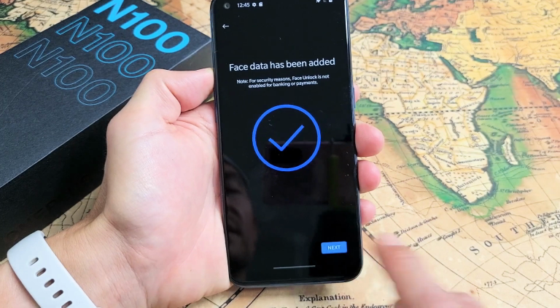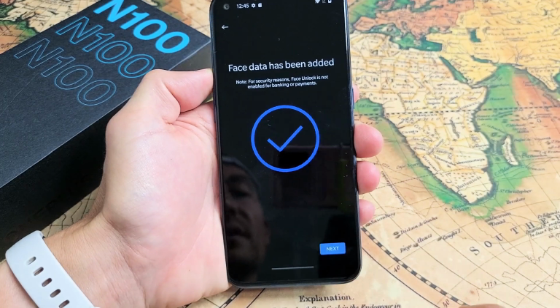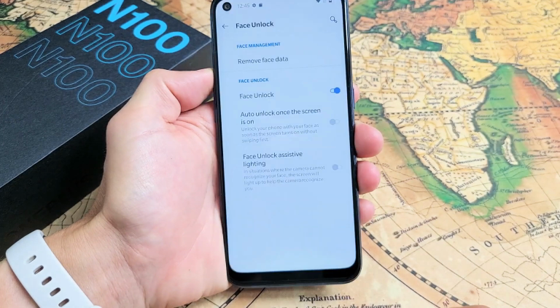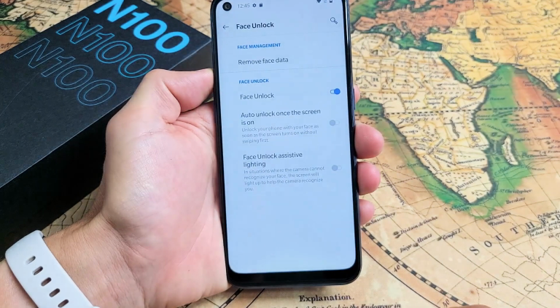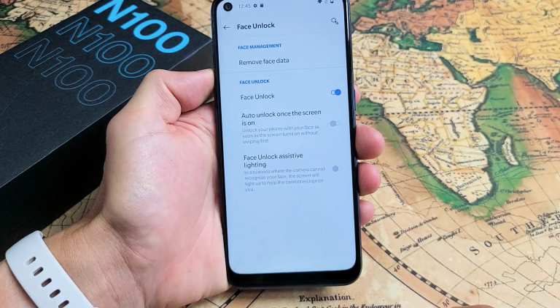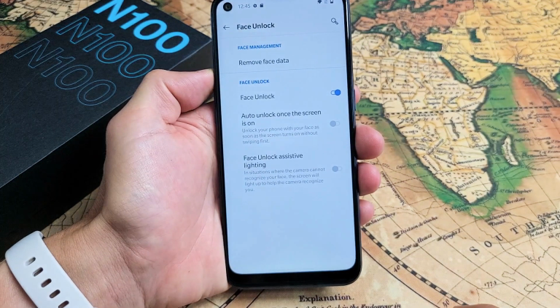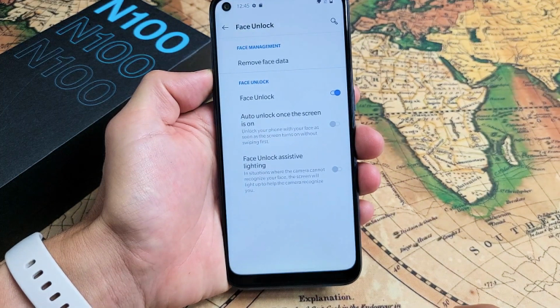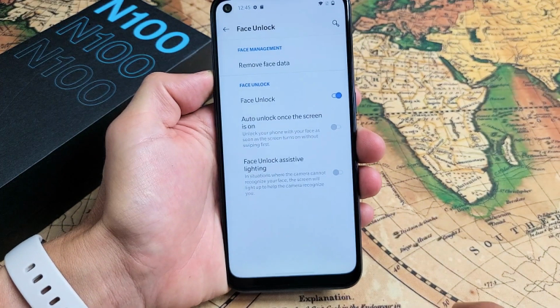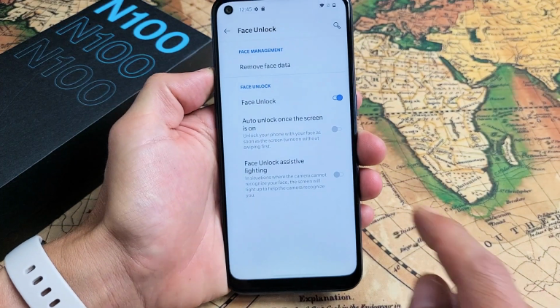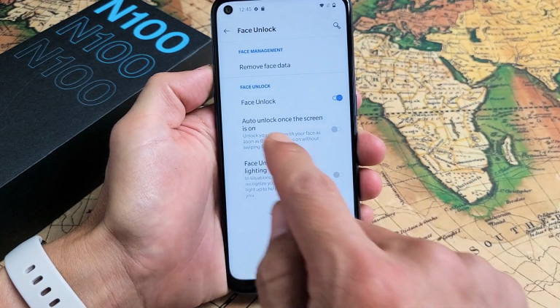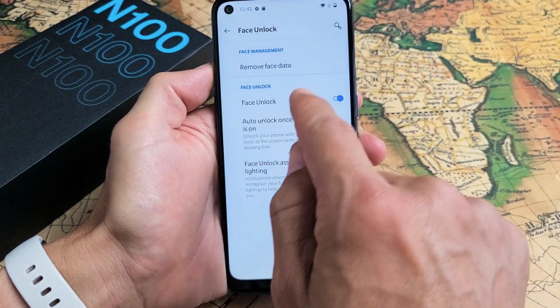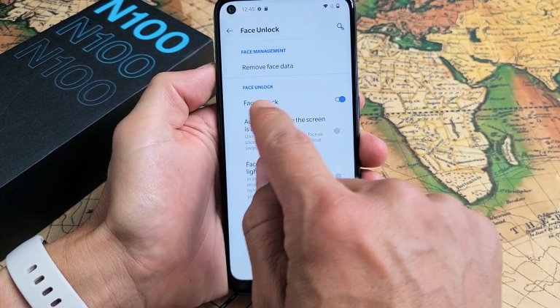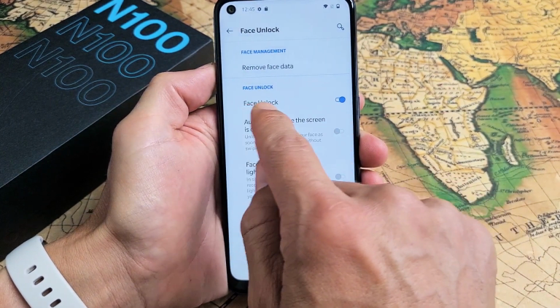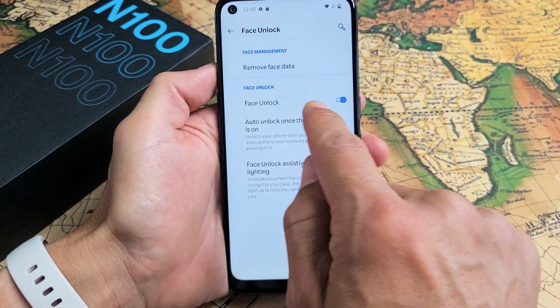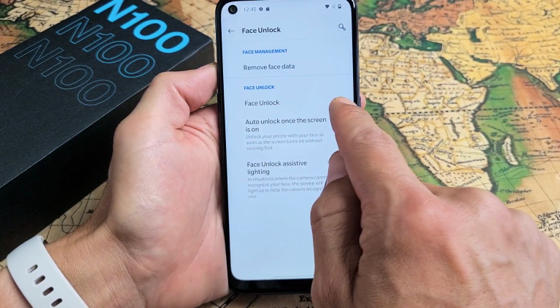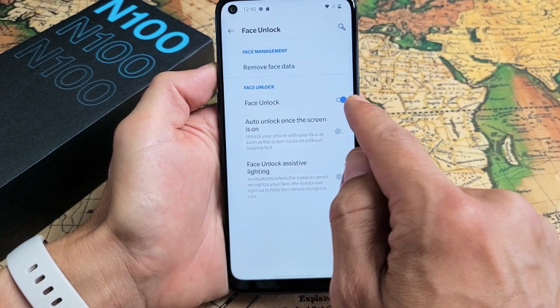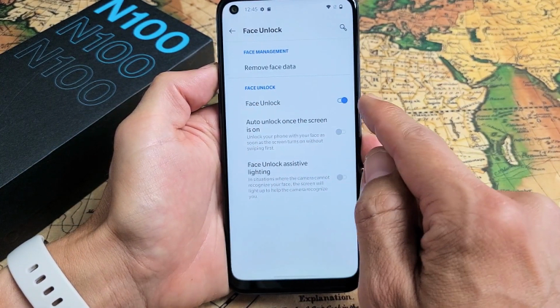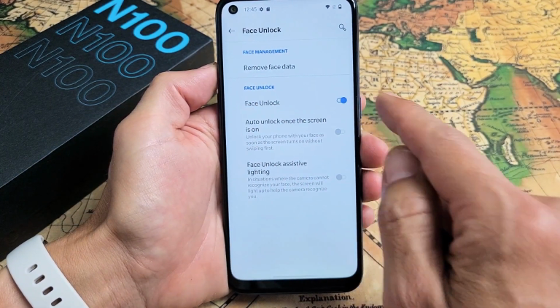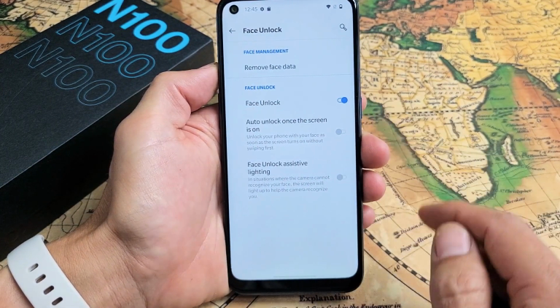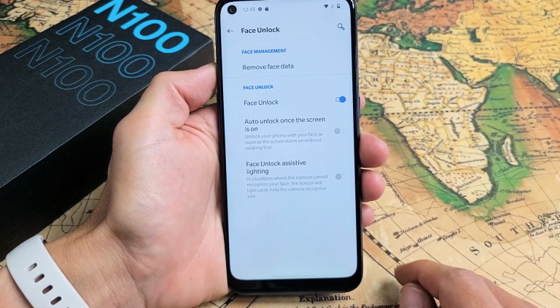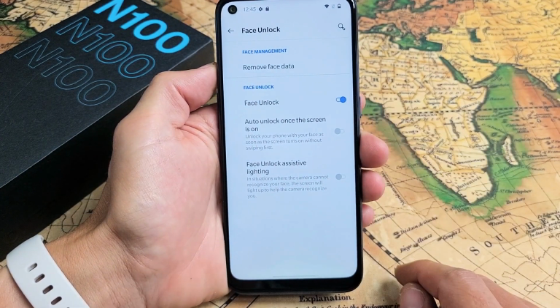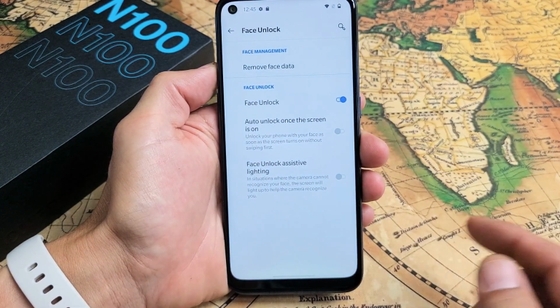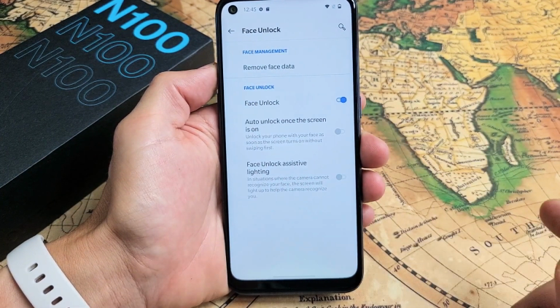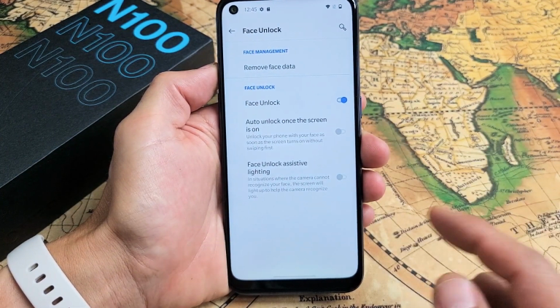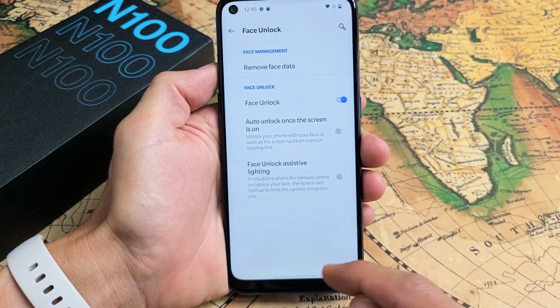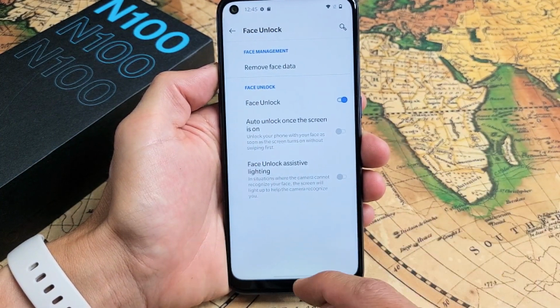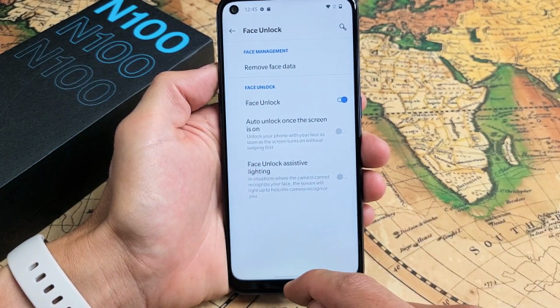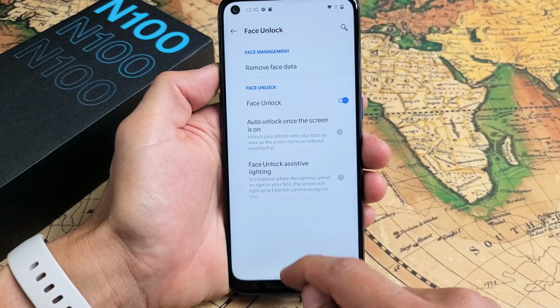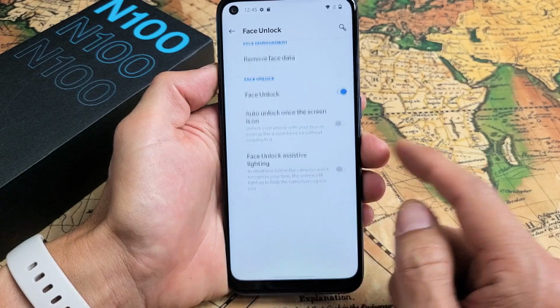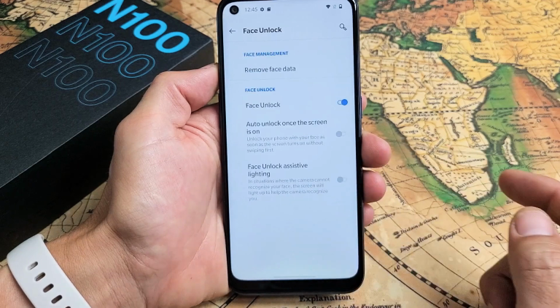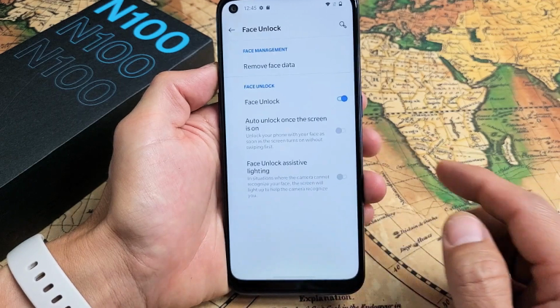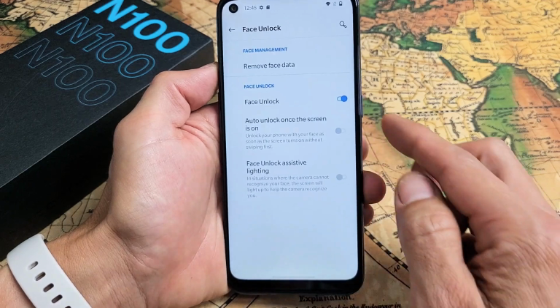Click on Next right there. It's already checked for Face Unlock as well, and there you go.